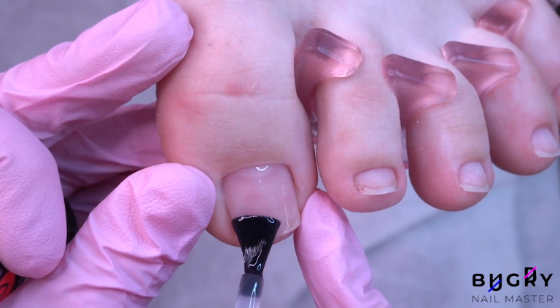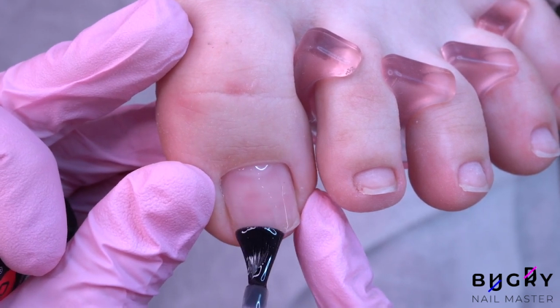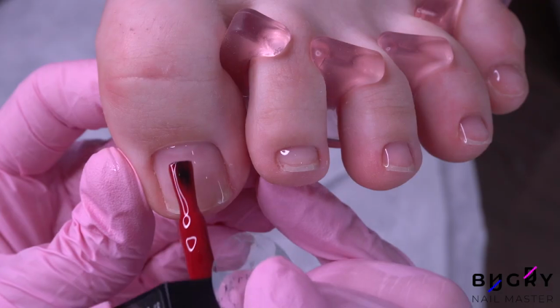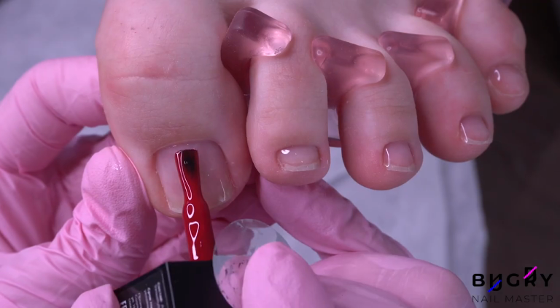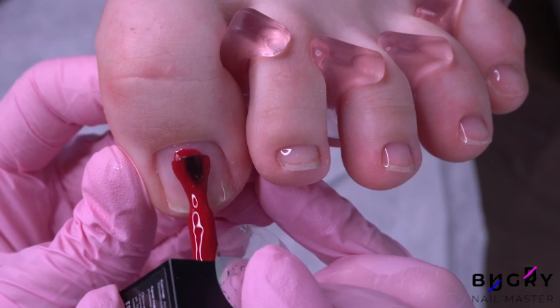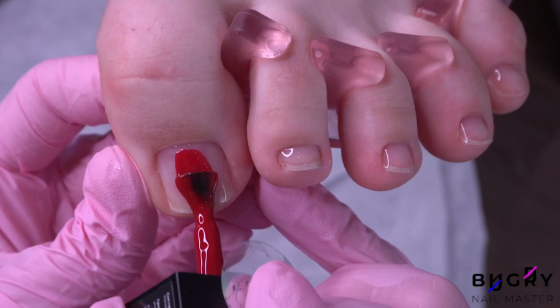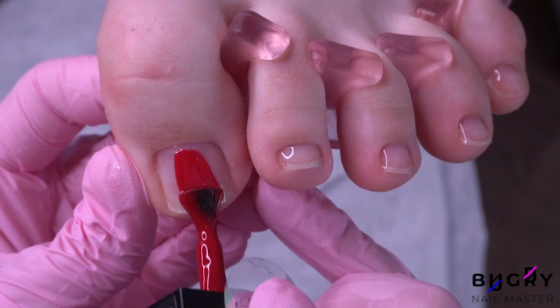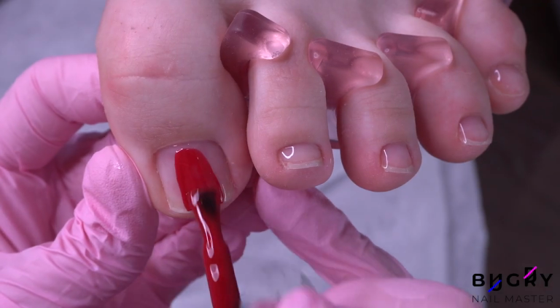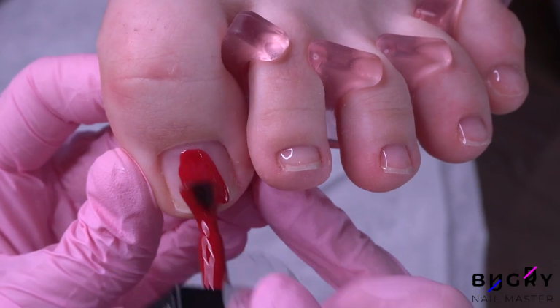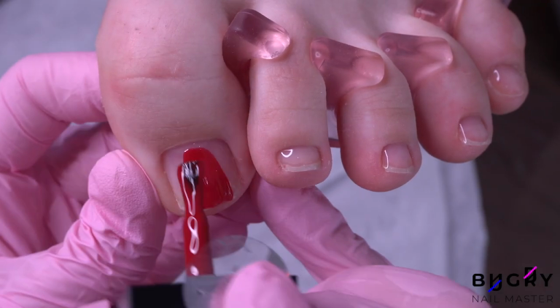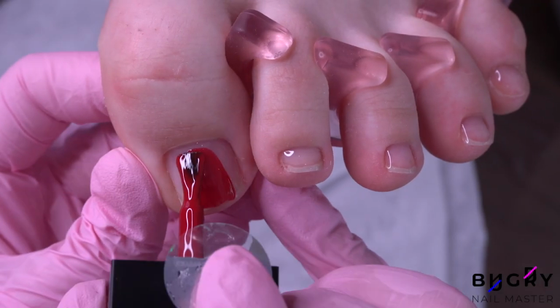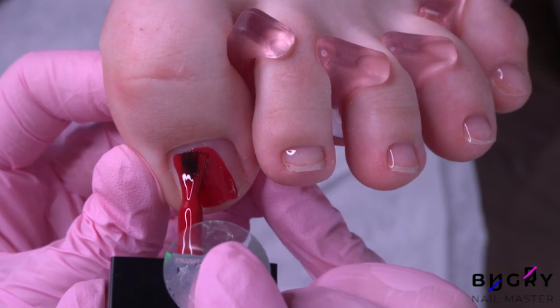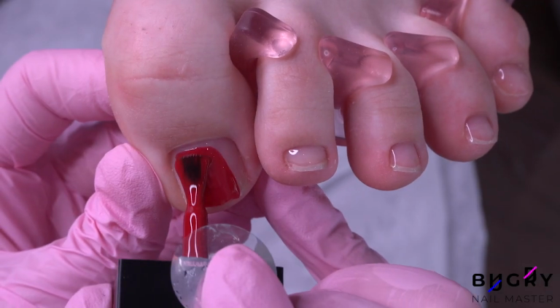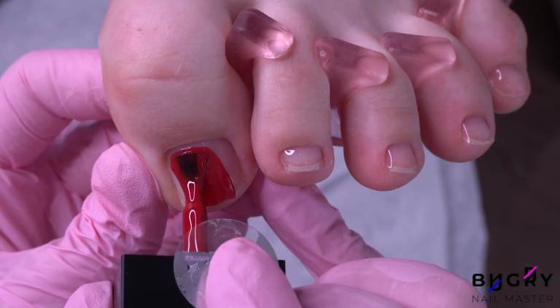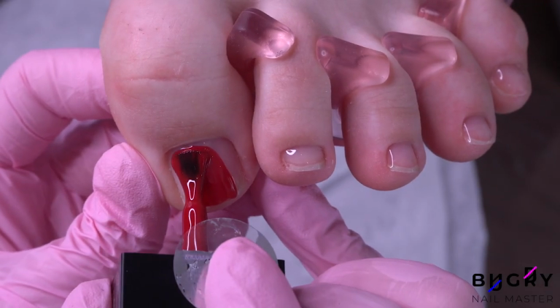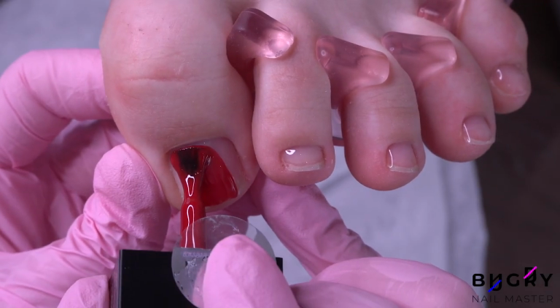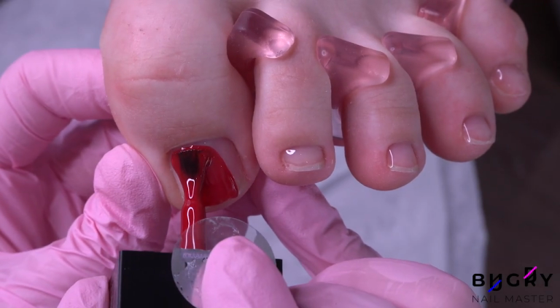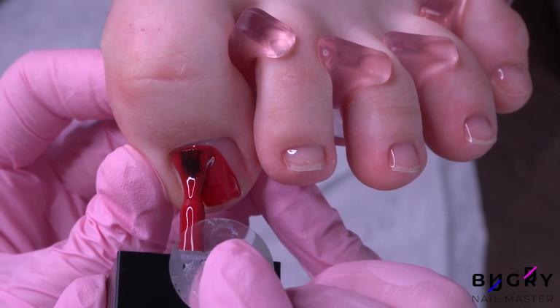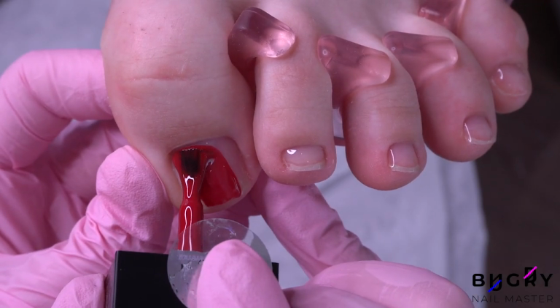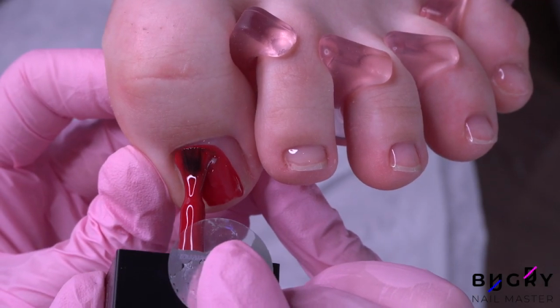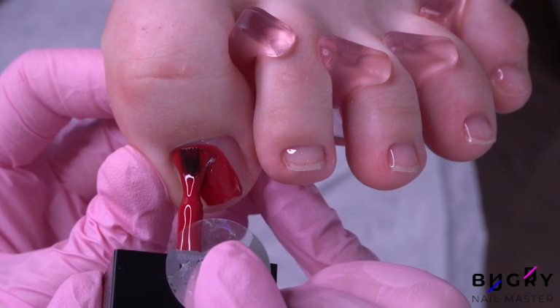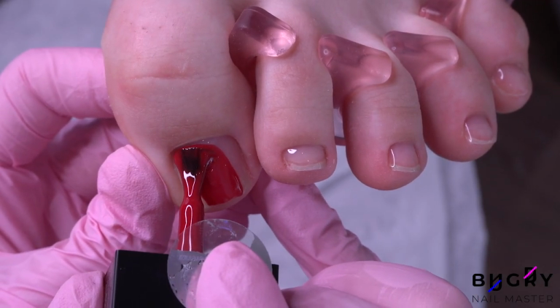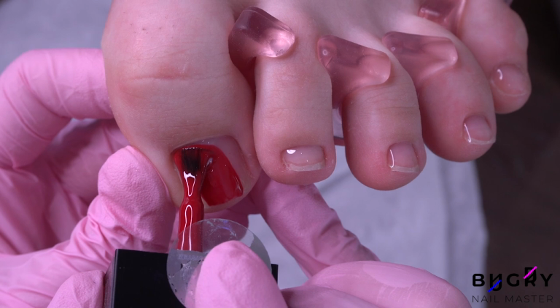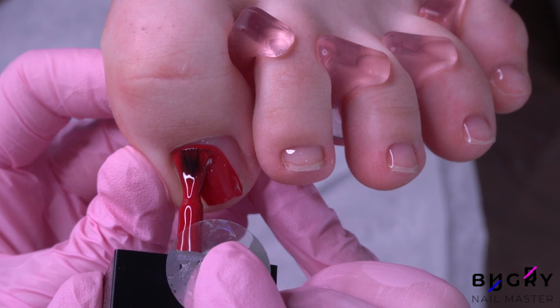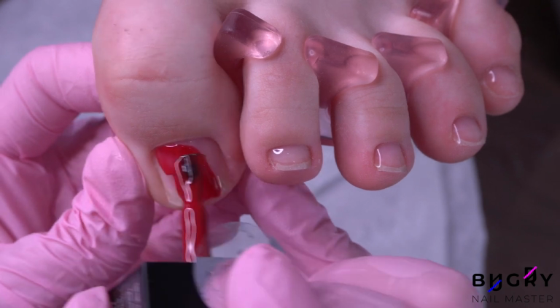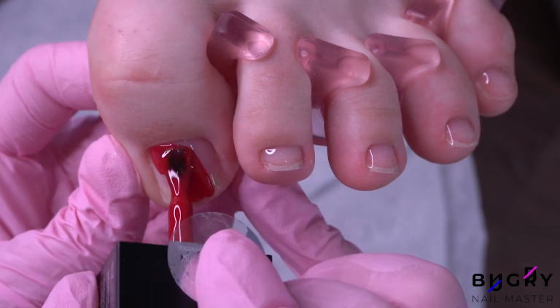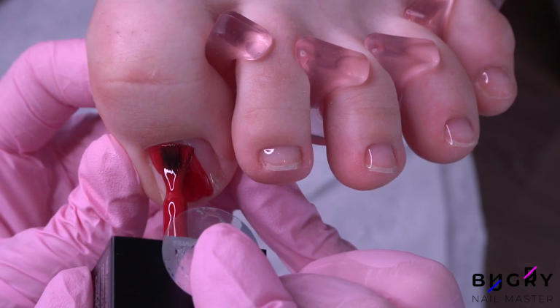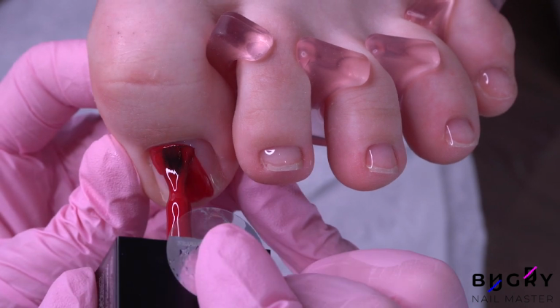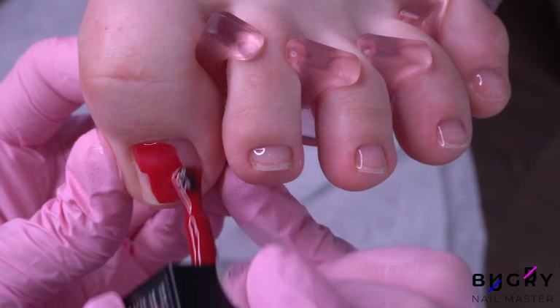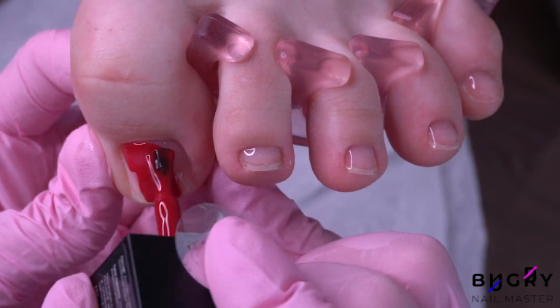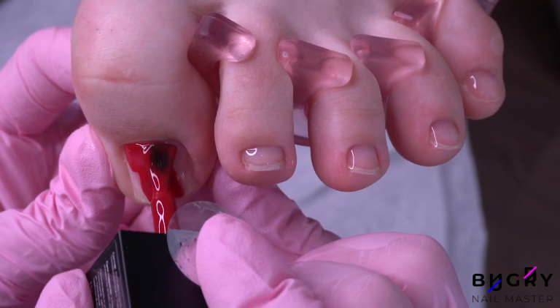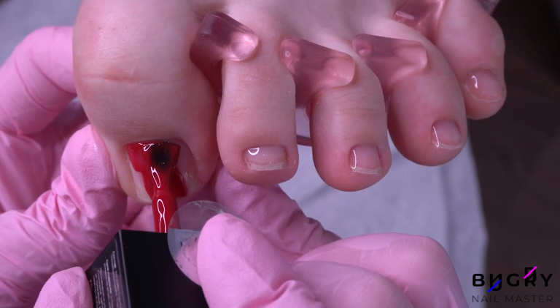I'm painting my client's nails in red. And as I always say, you can never go wrong with a red pedicure.